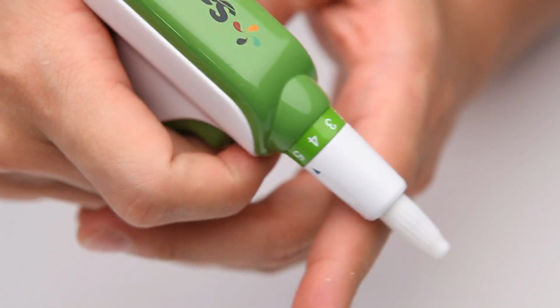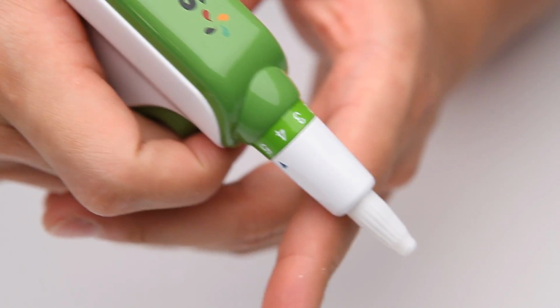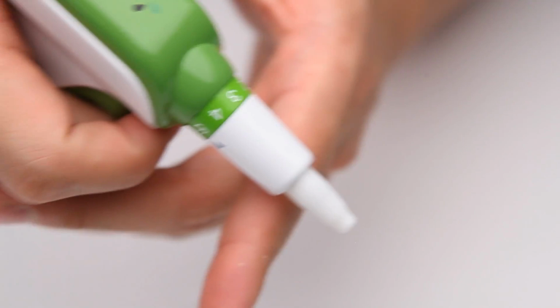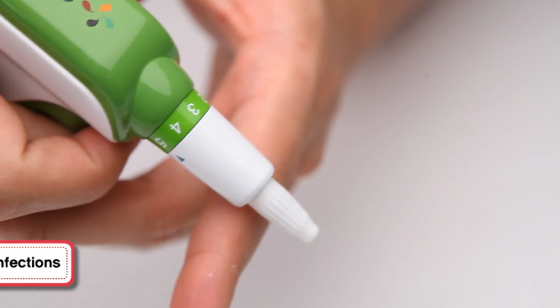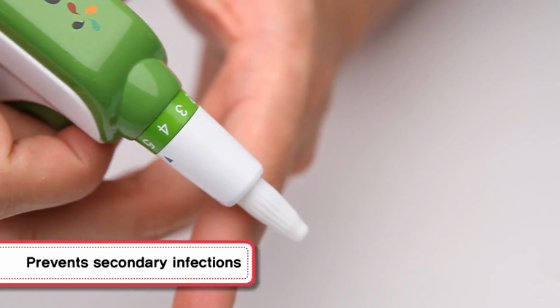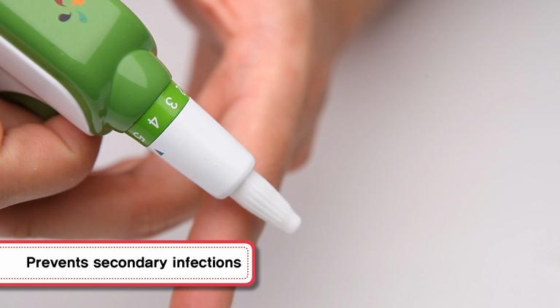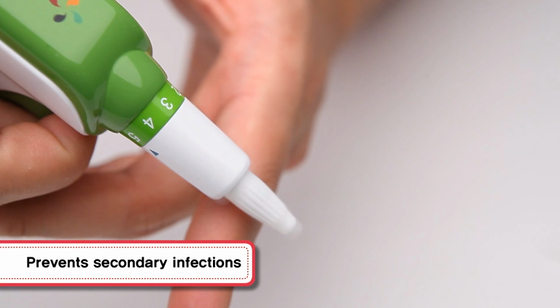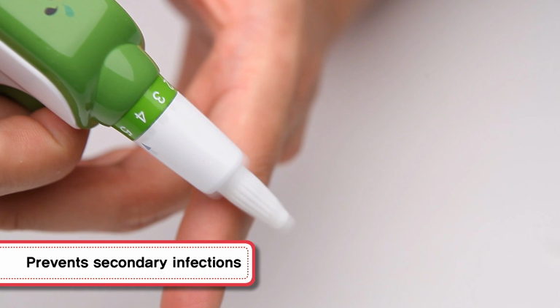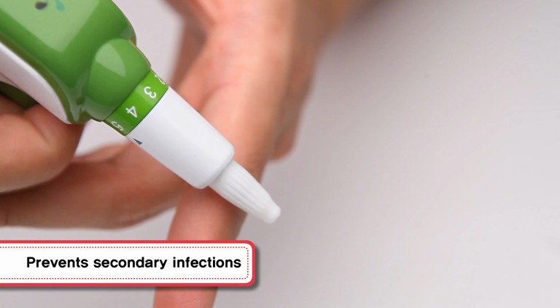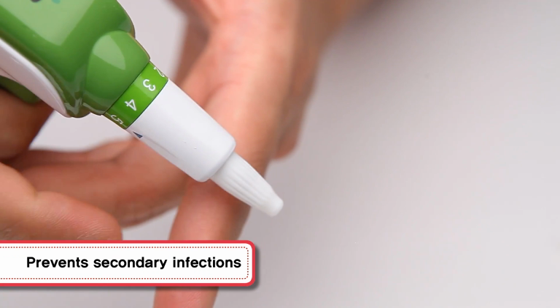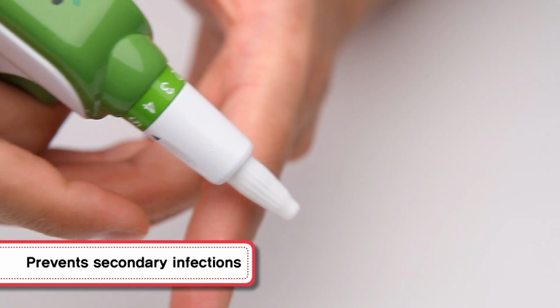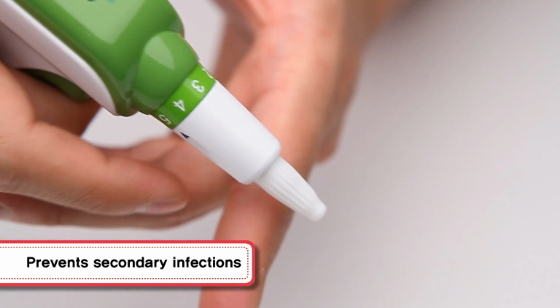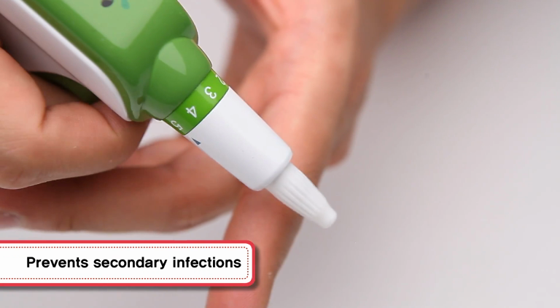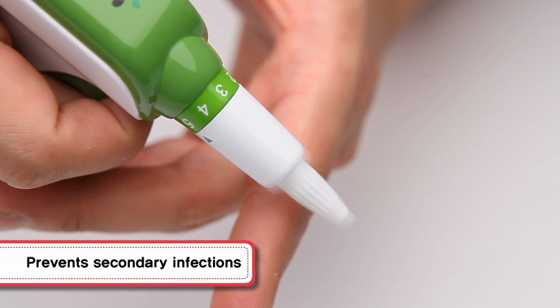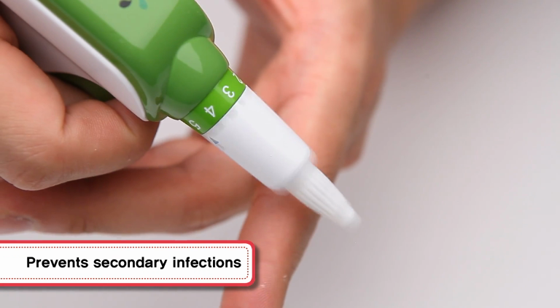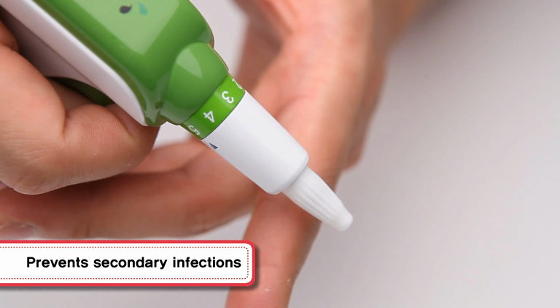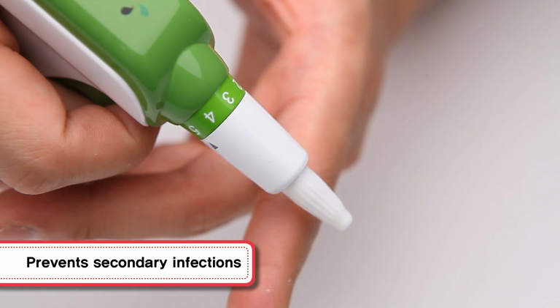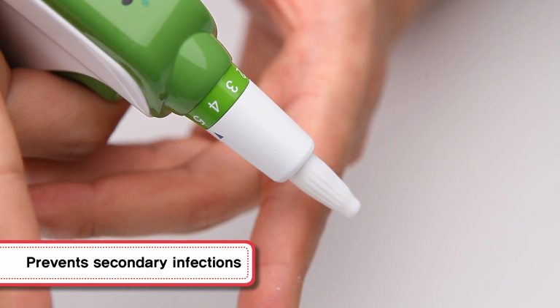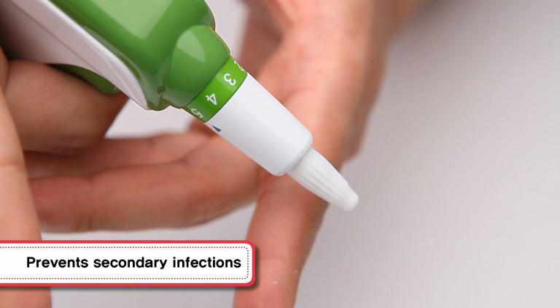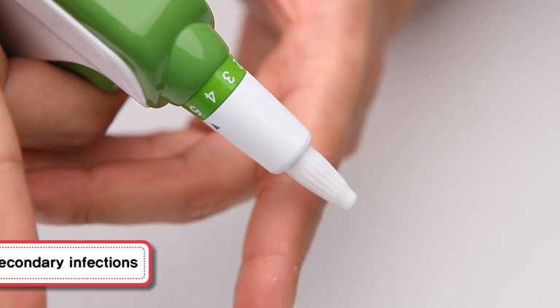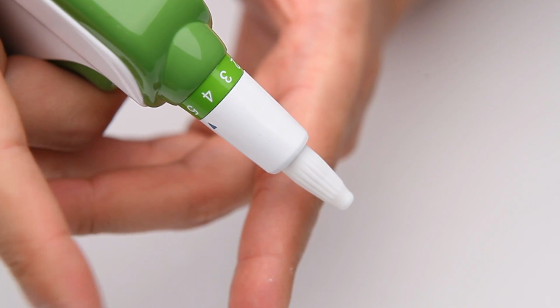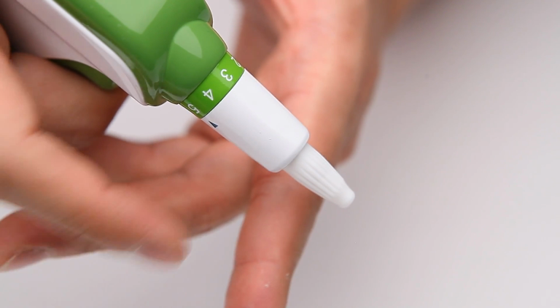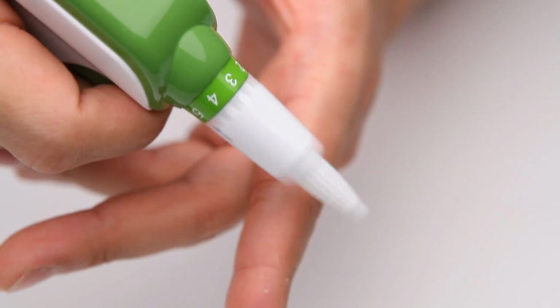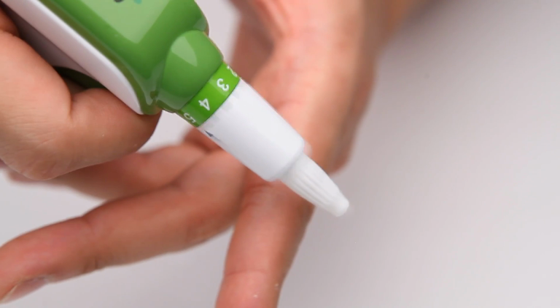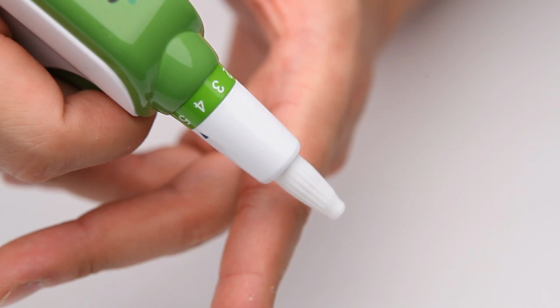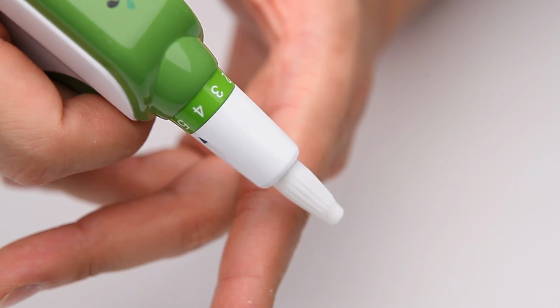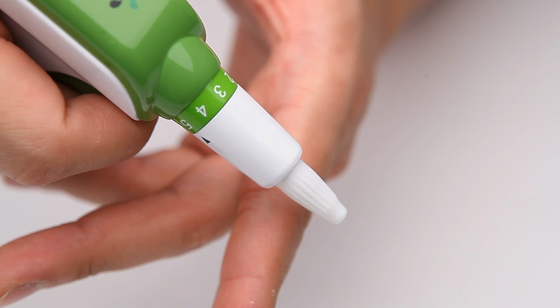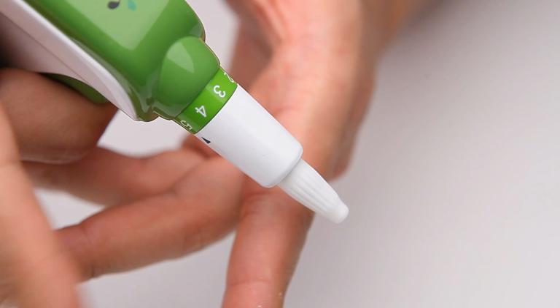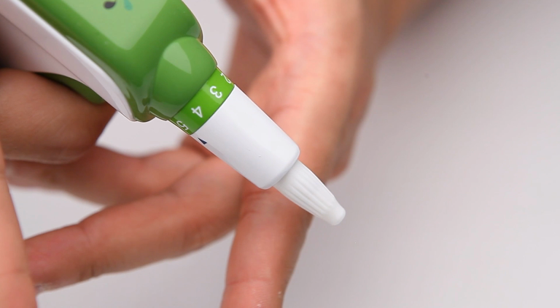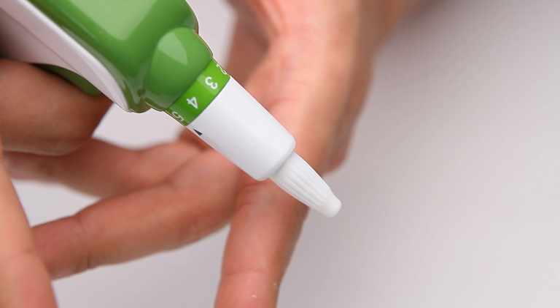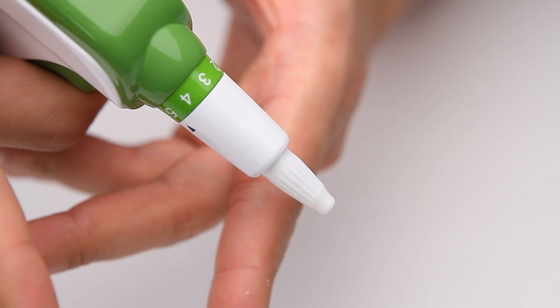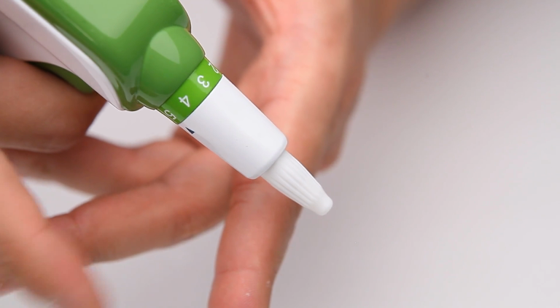By designing the protective cap to be discarded after use, it prevents any secondary infections from bloodstains.